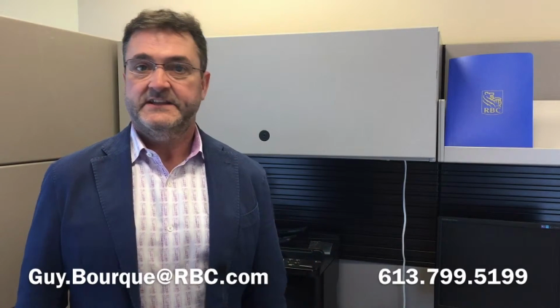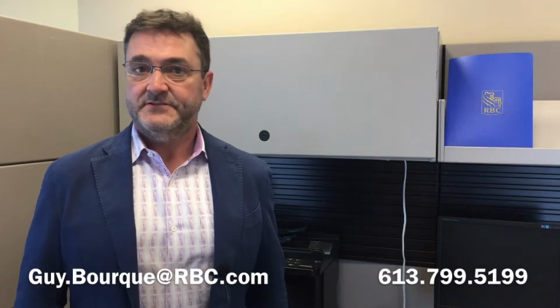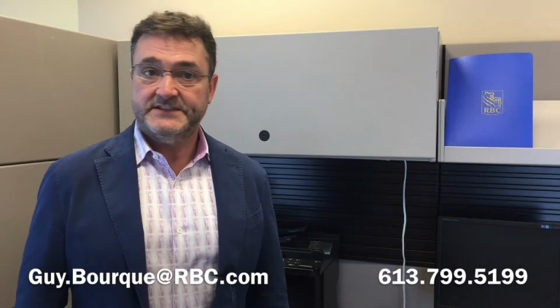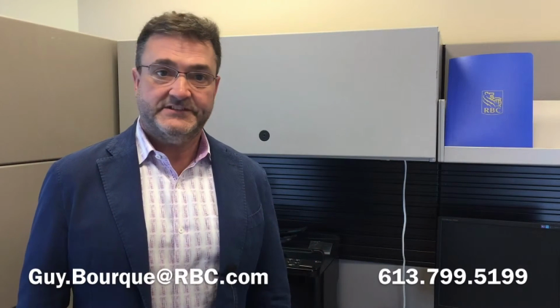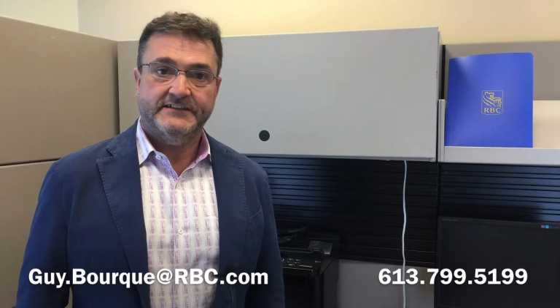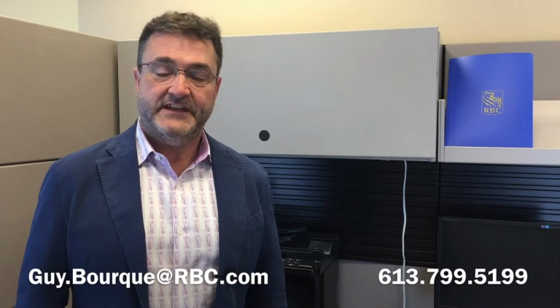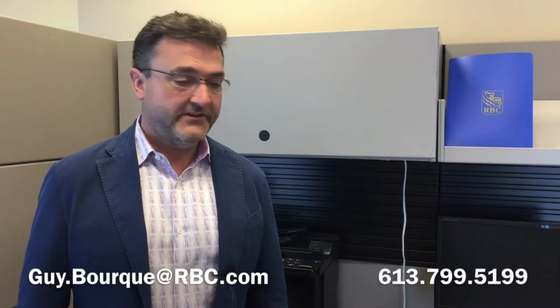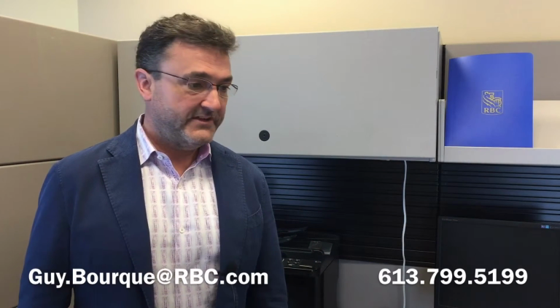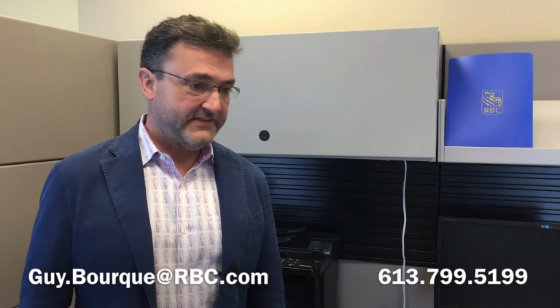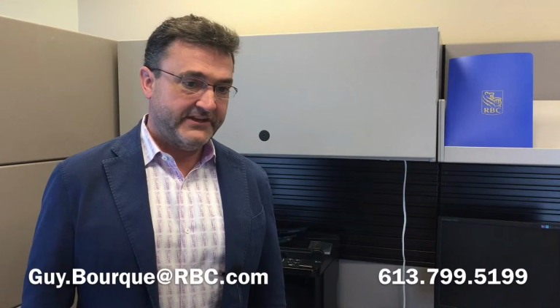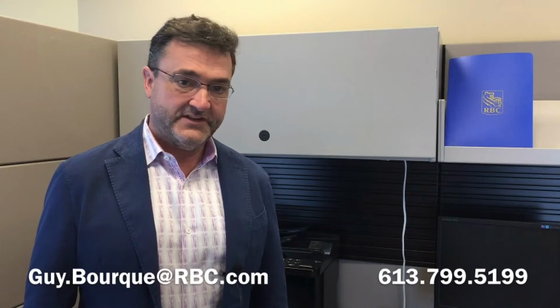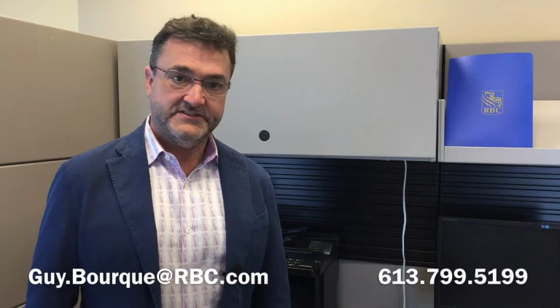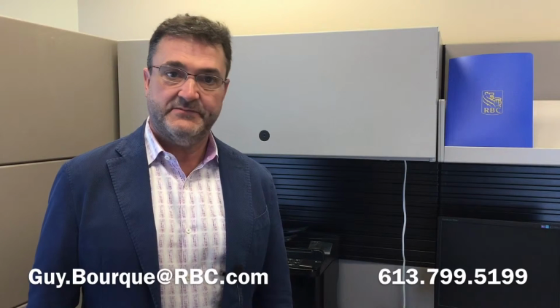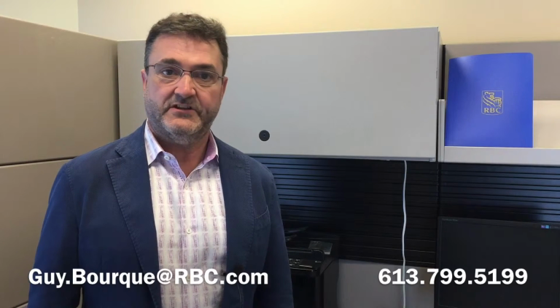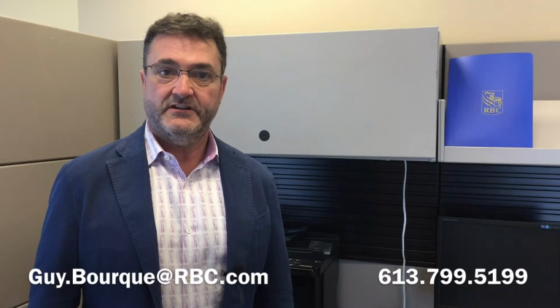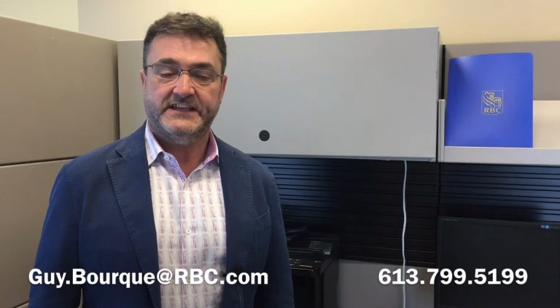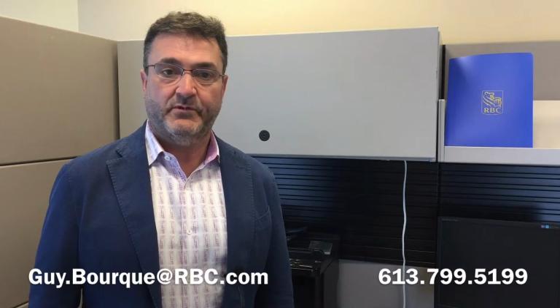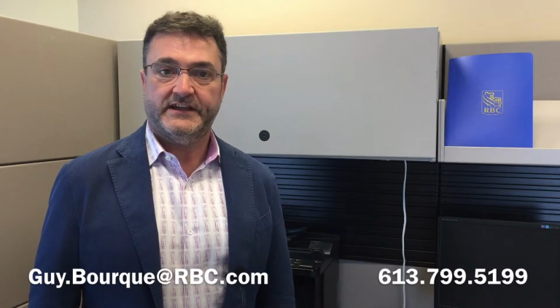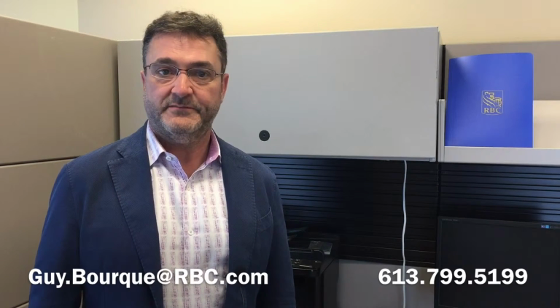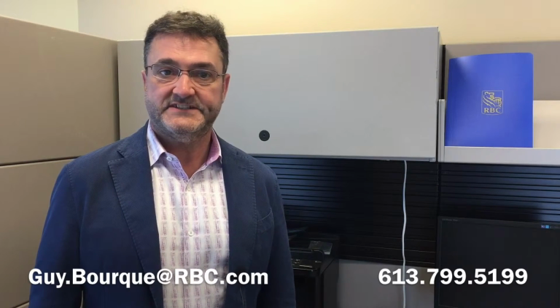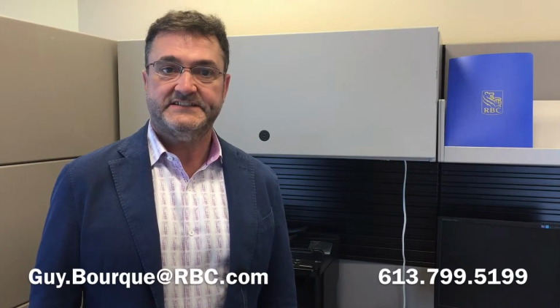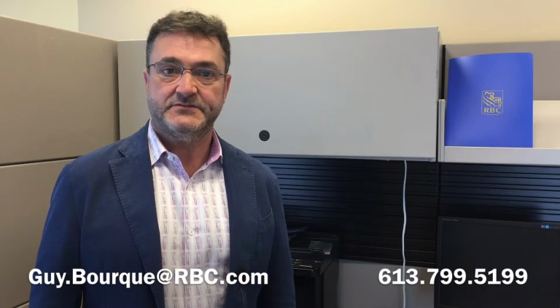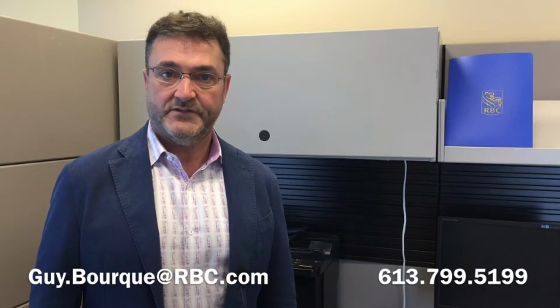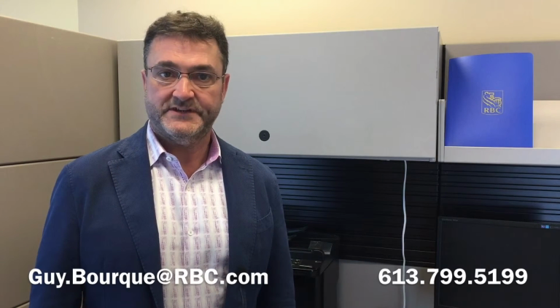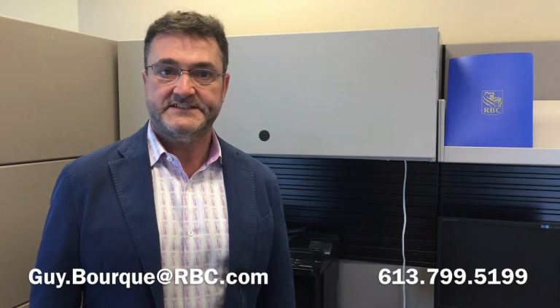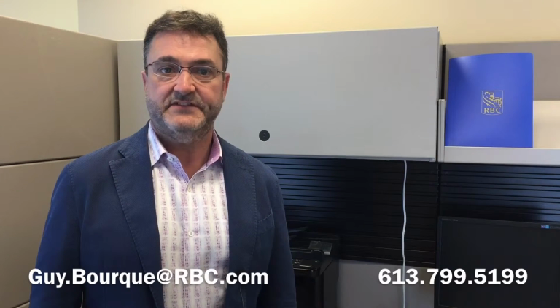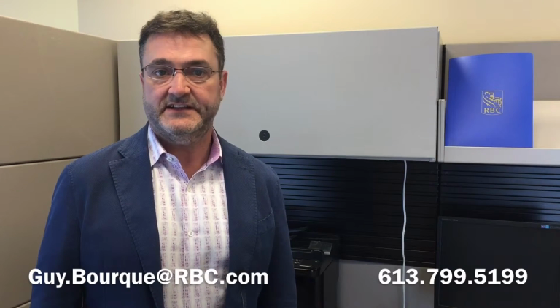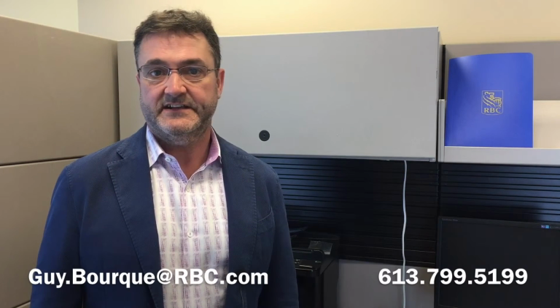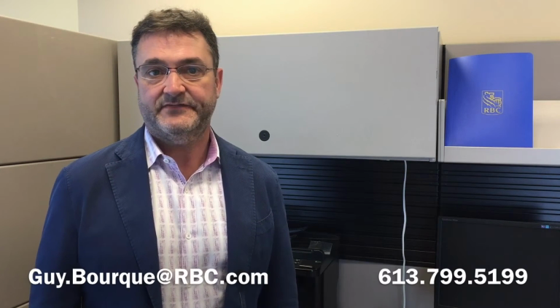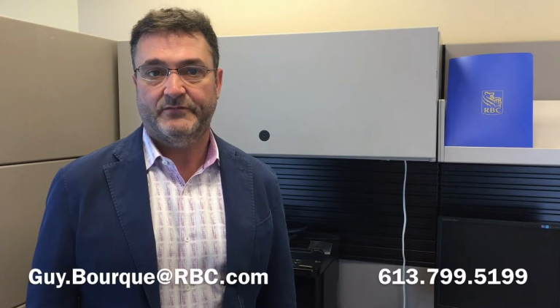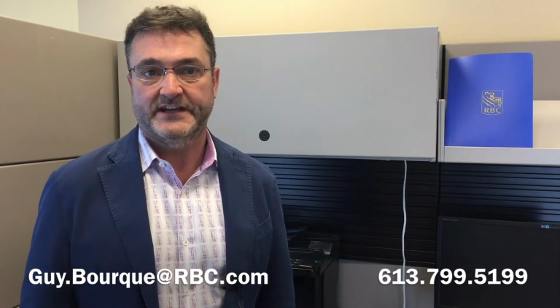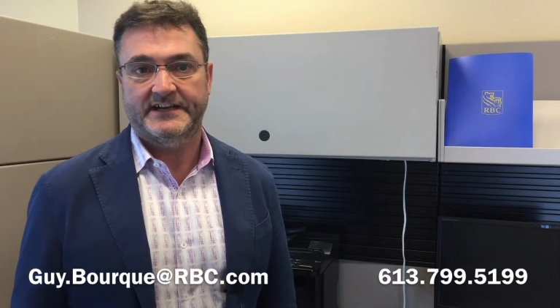That's it for today. Thank you very much. If you have any questions, give me a call. It's Guy Bourque at RBC, 613-799-5199.